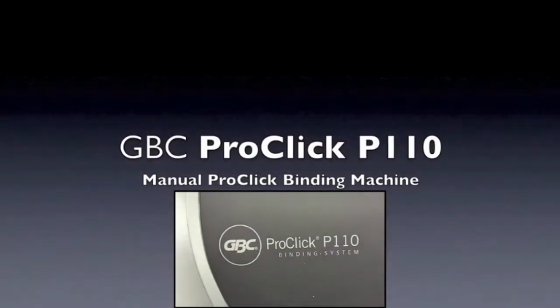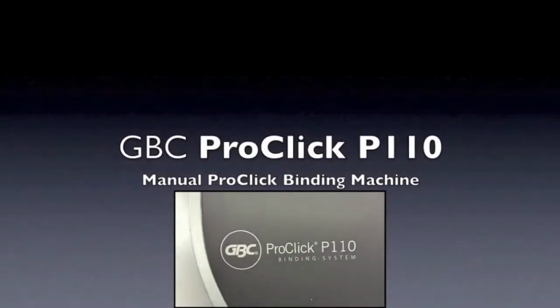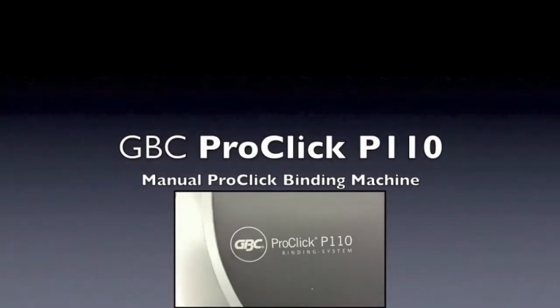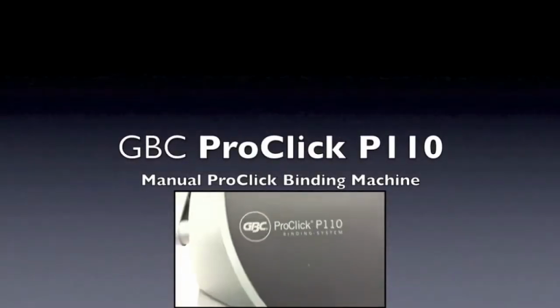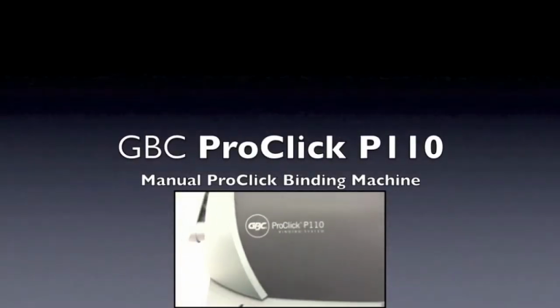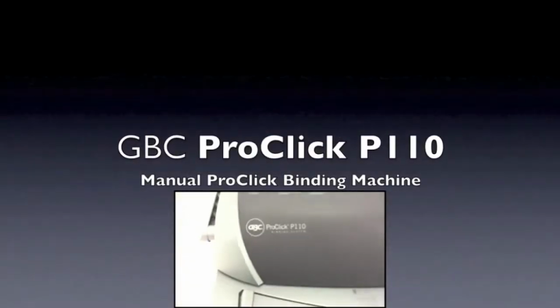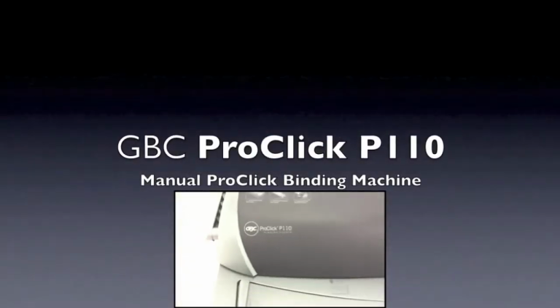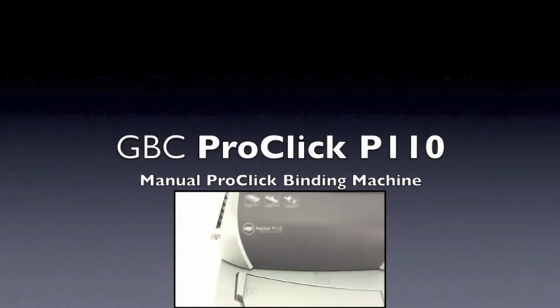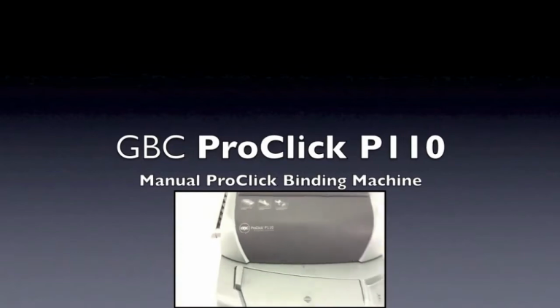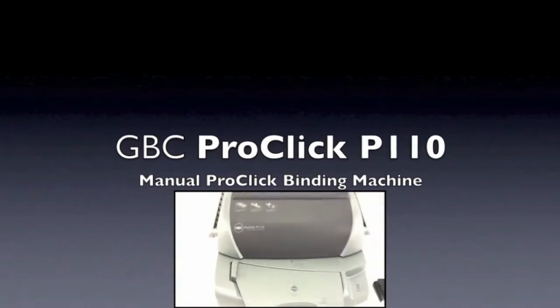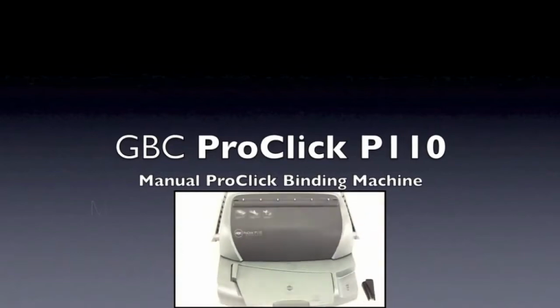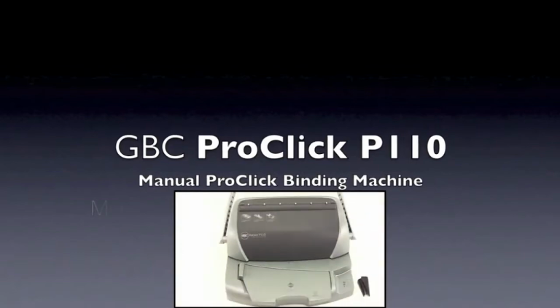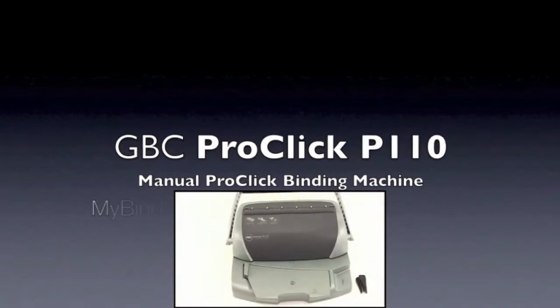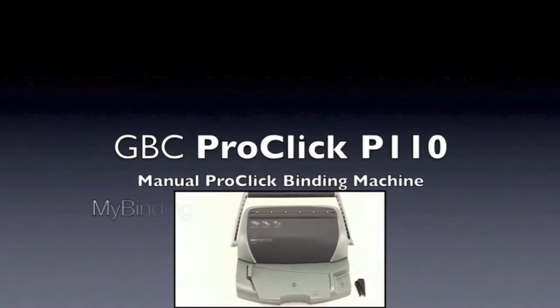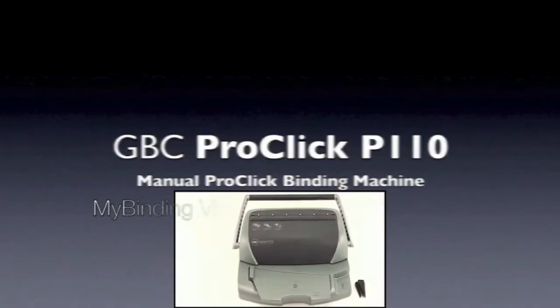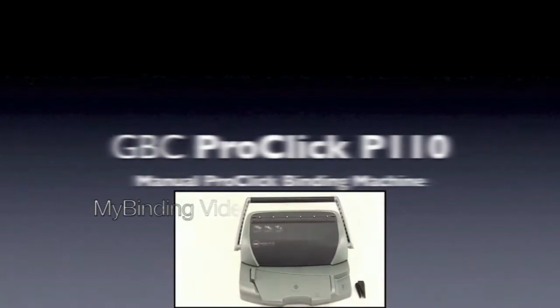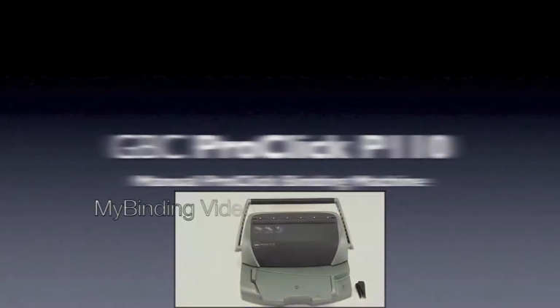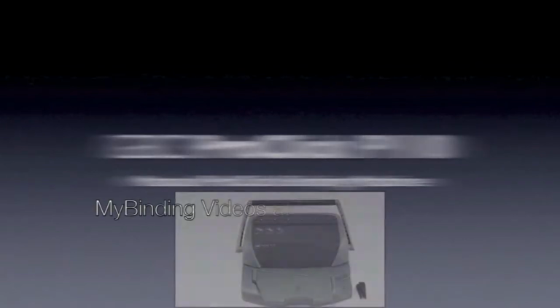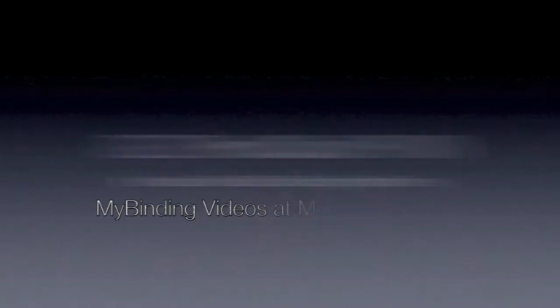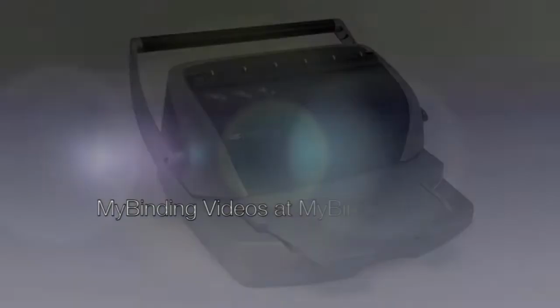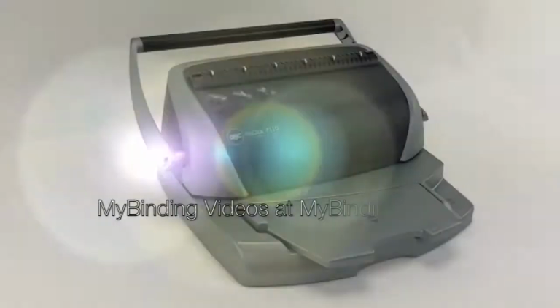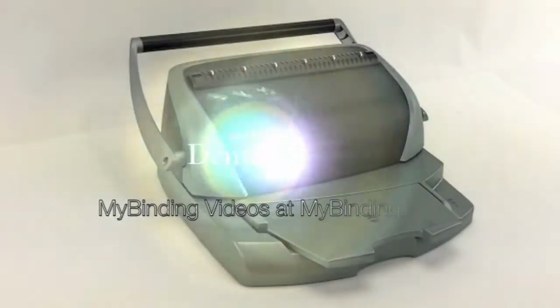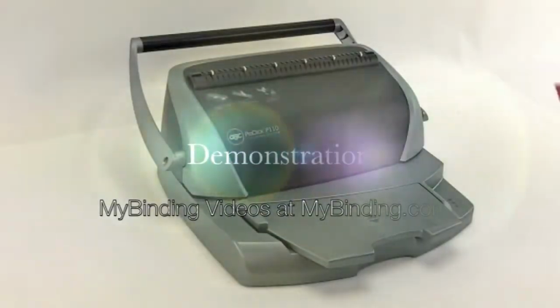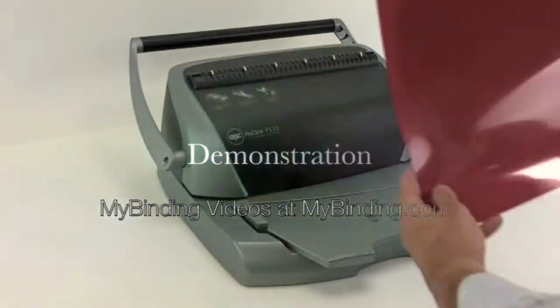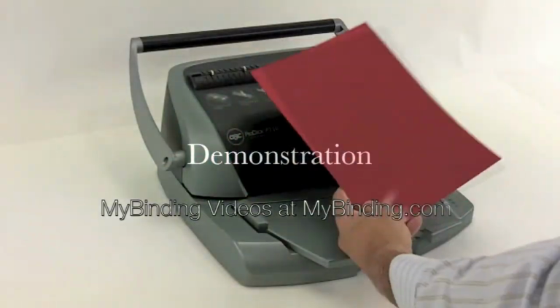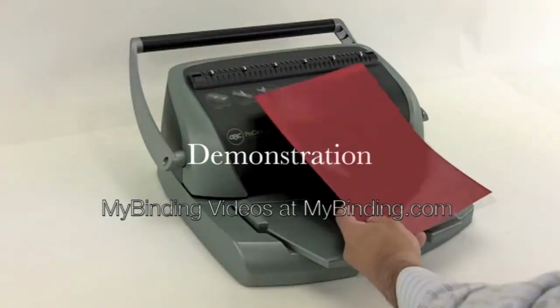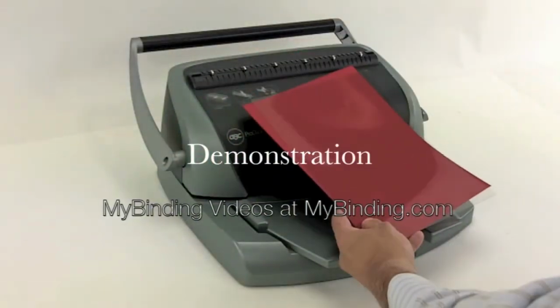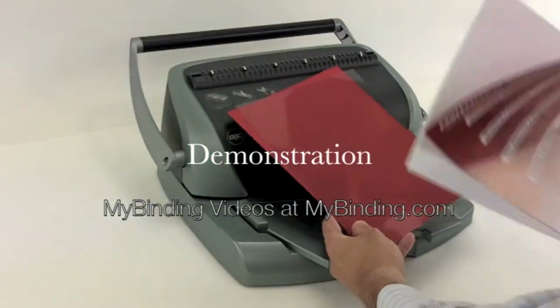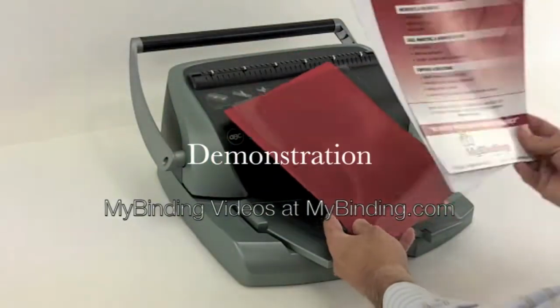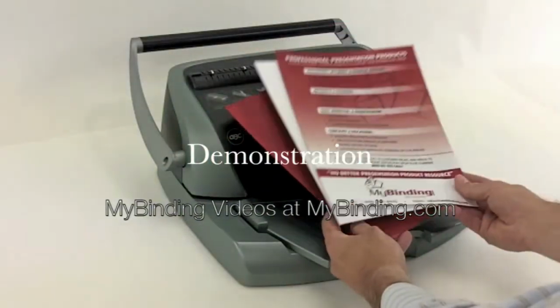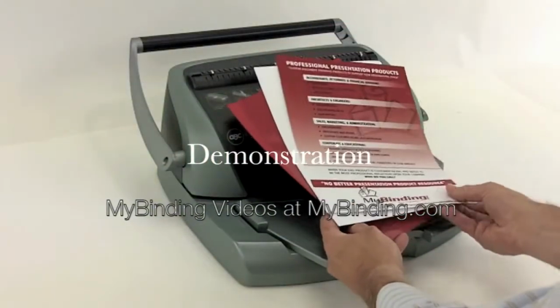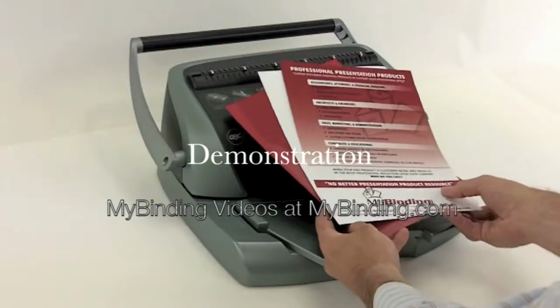MyBinding.com continues to create videos of all sorts helping you decide which machine to use and how to use that system.